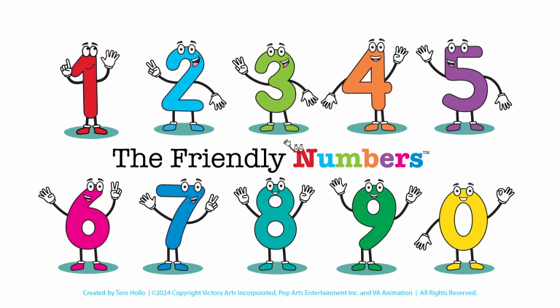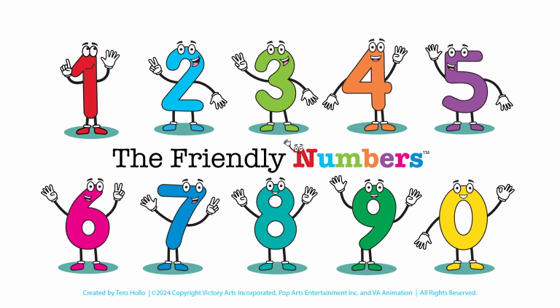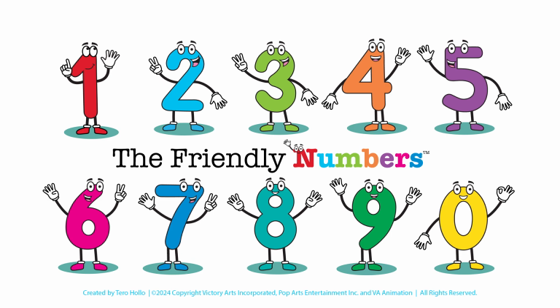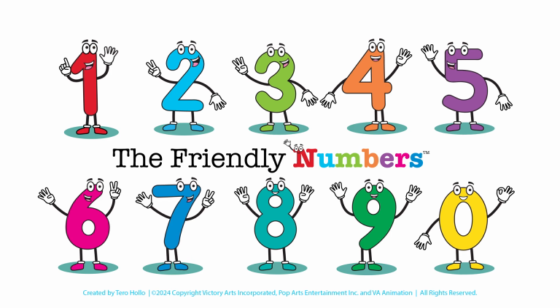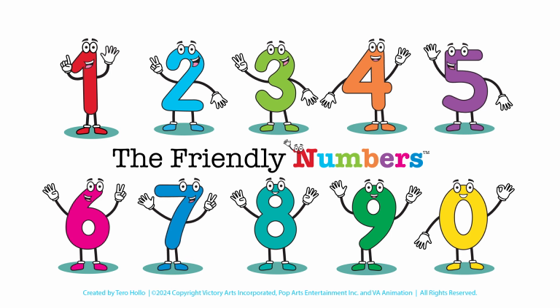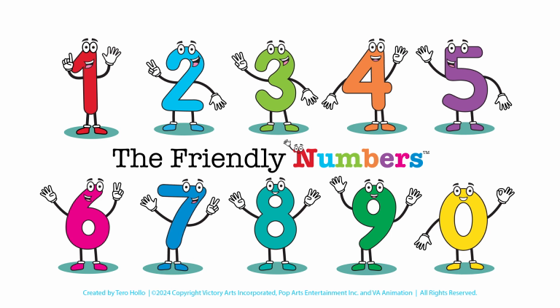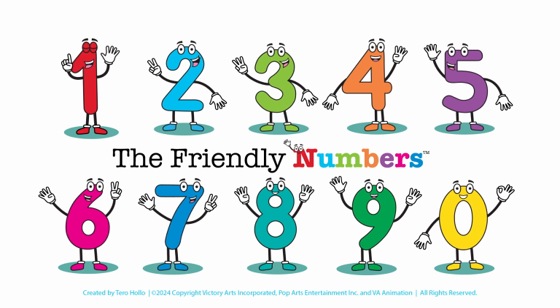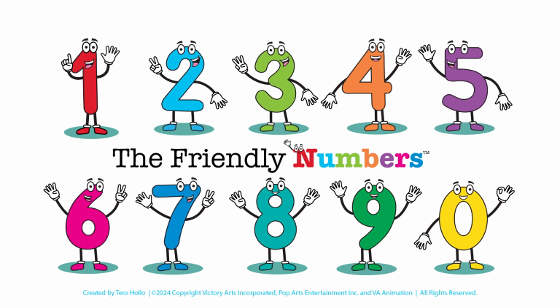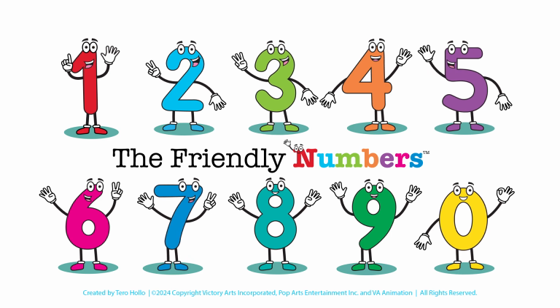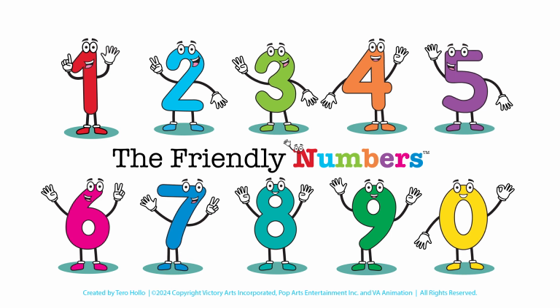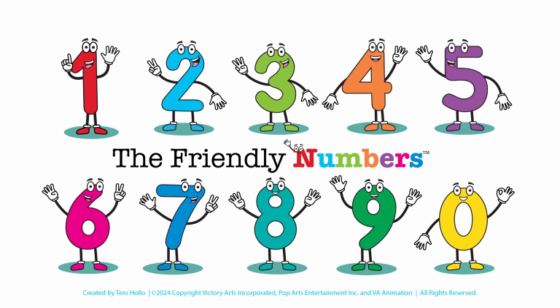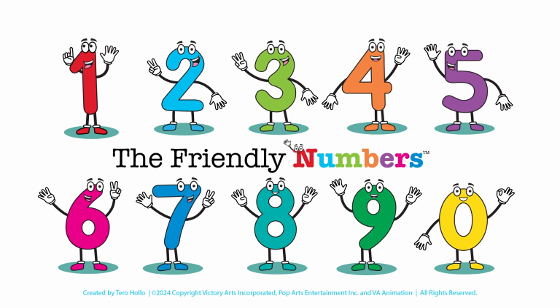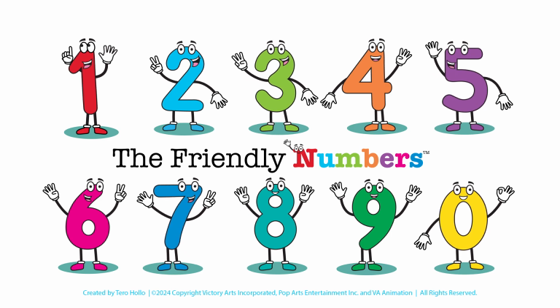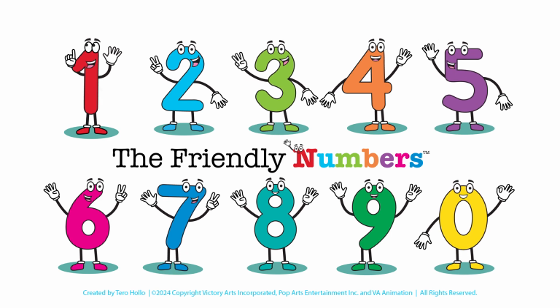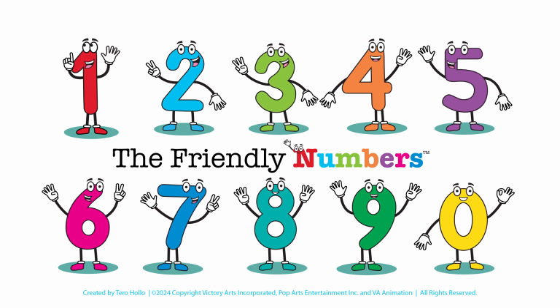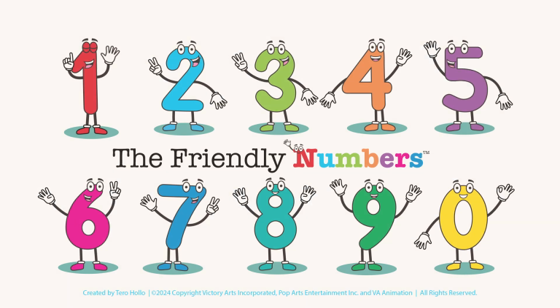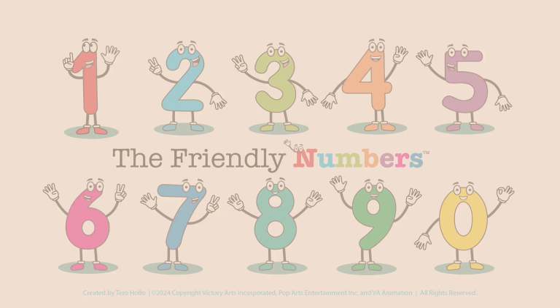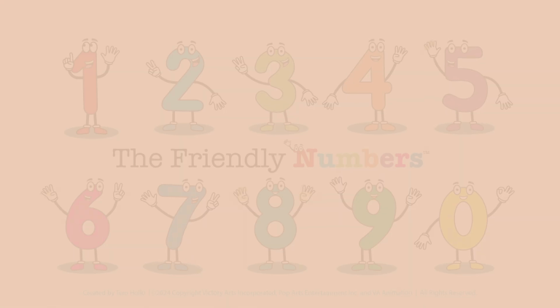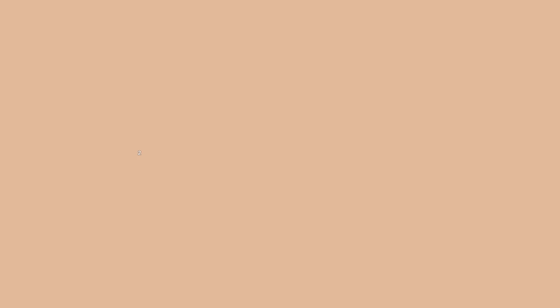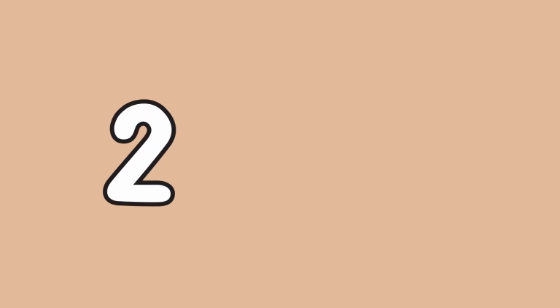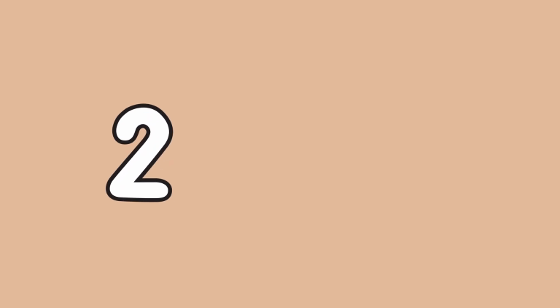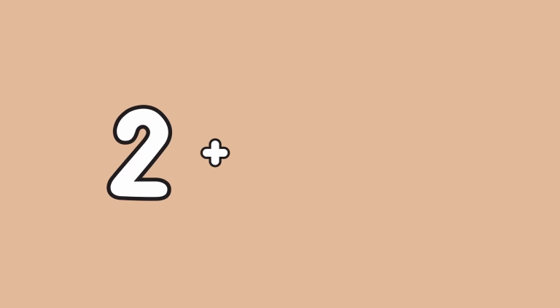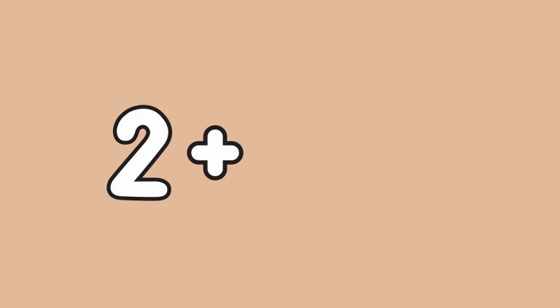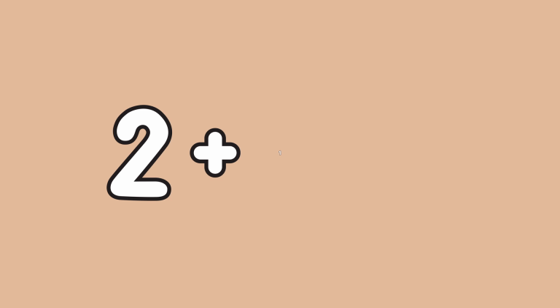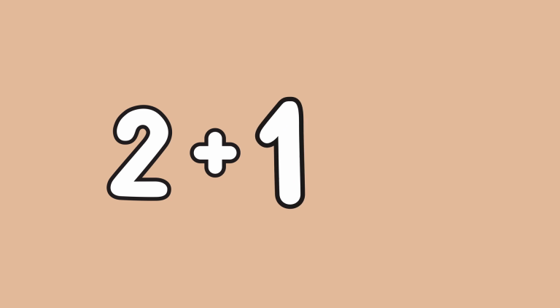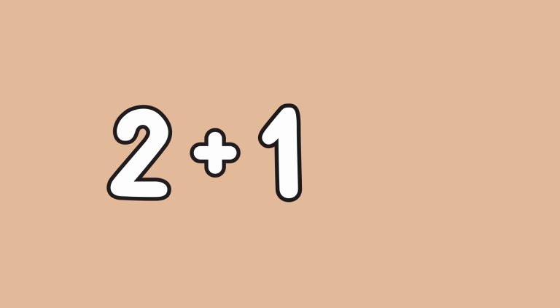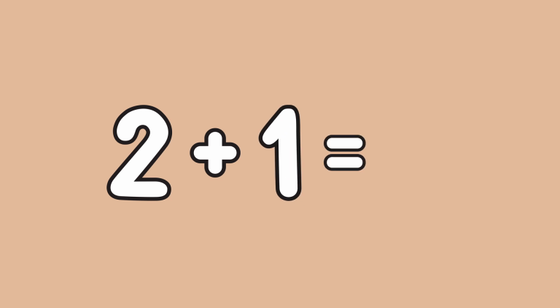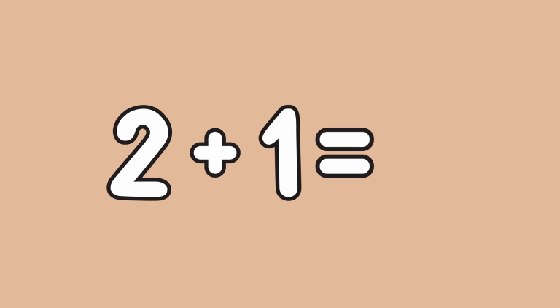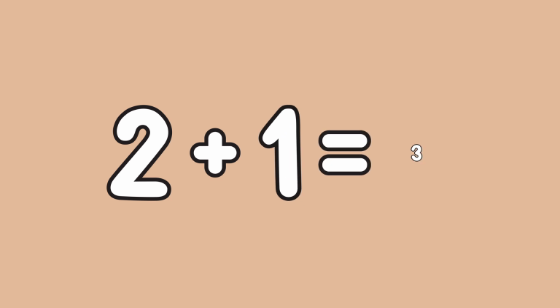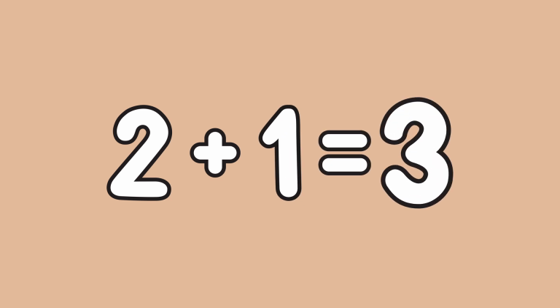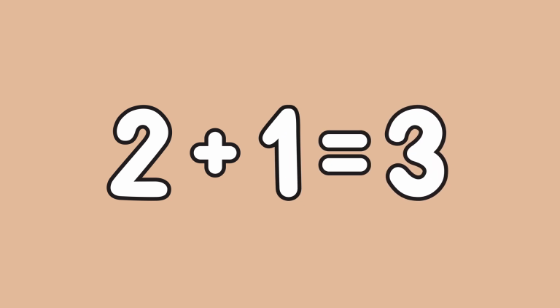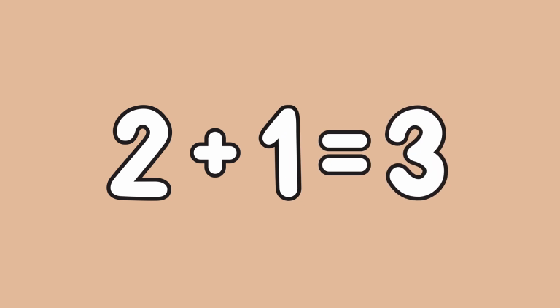Welcome to the Friendly Numbers! 2 plus 1 equals 3.